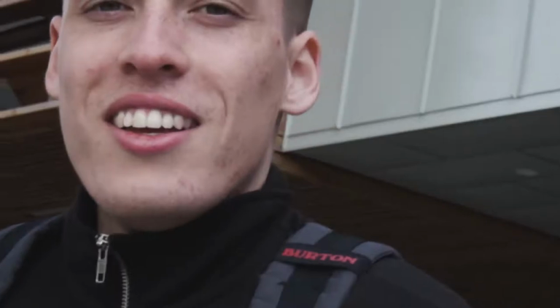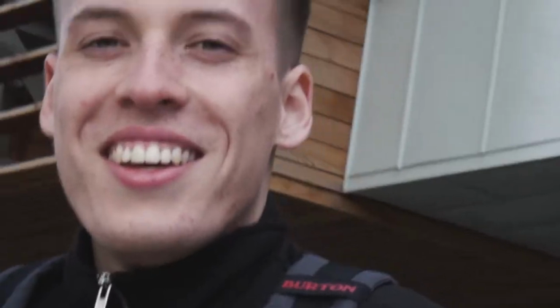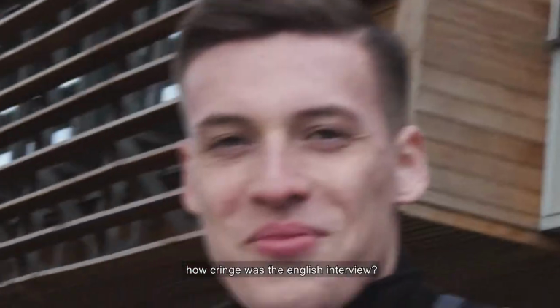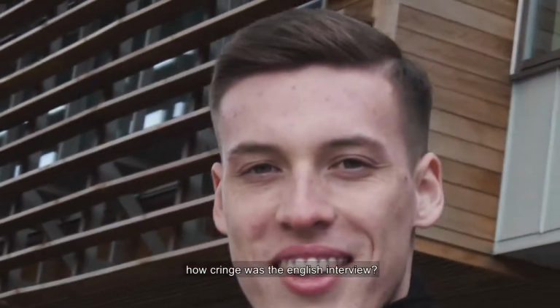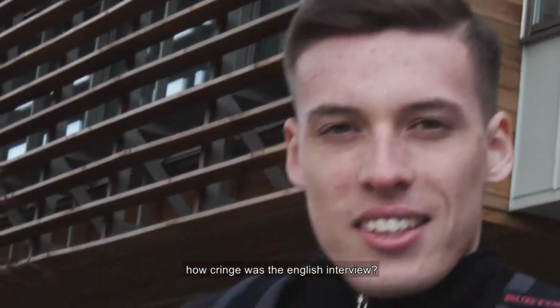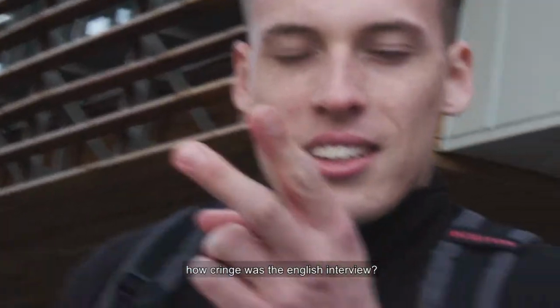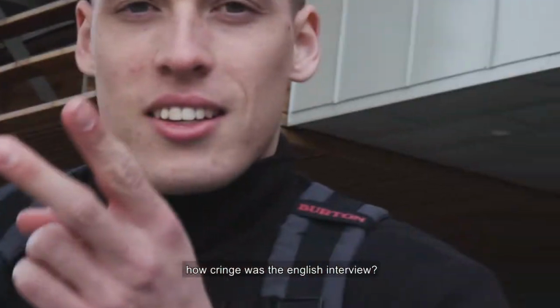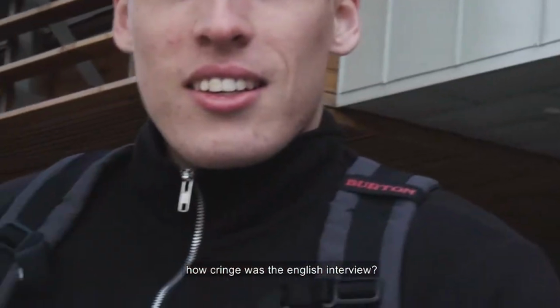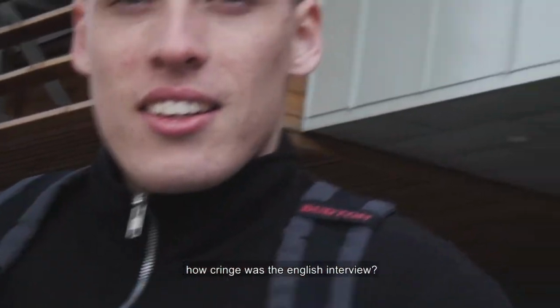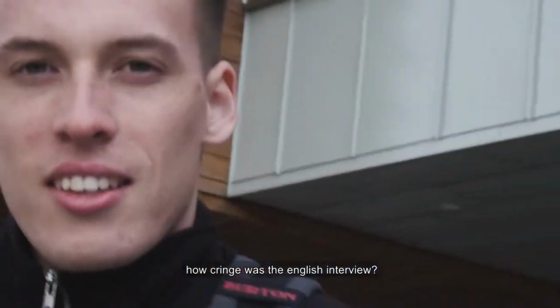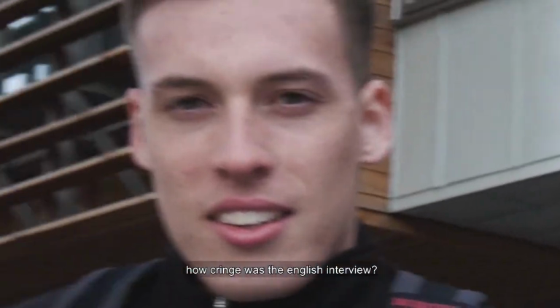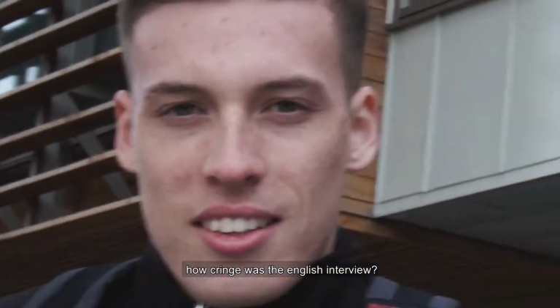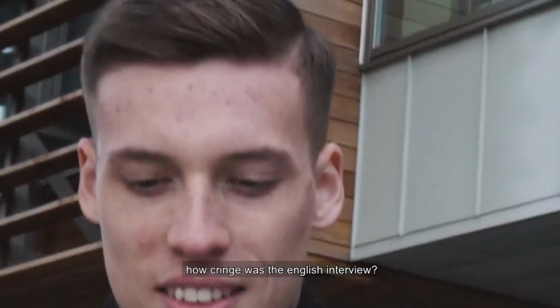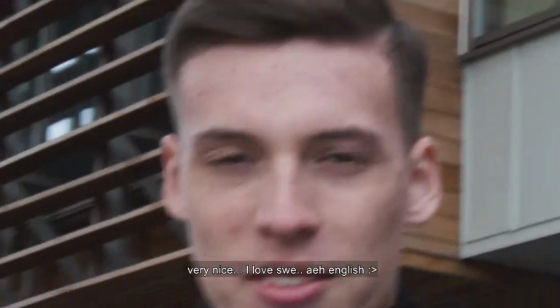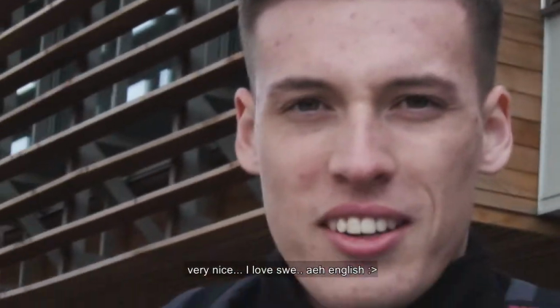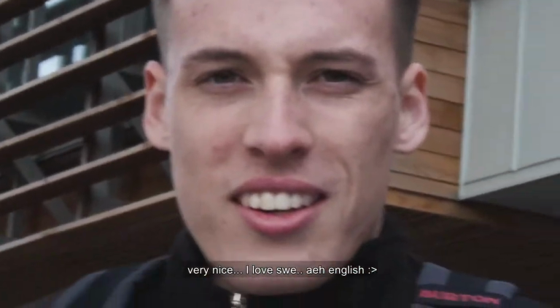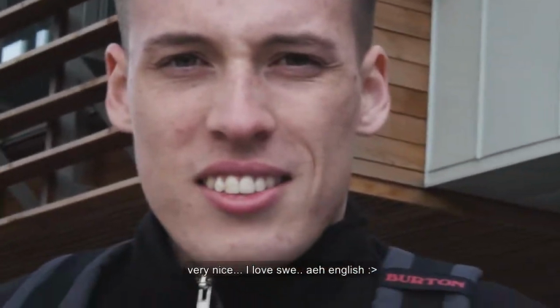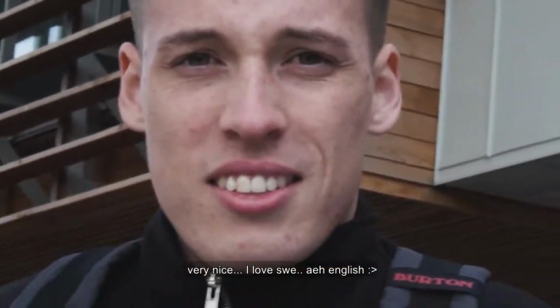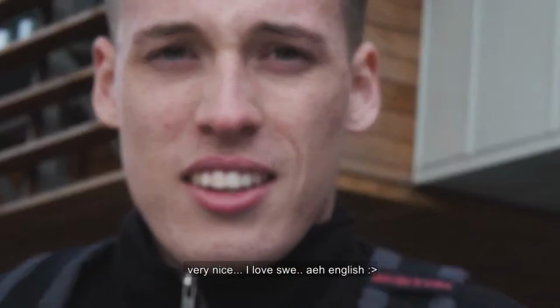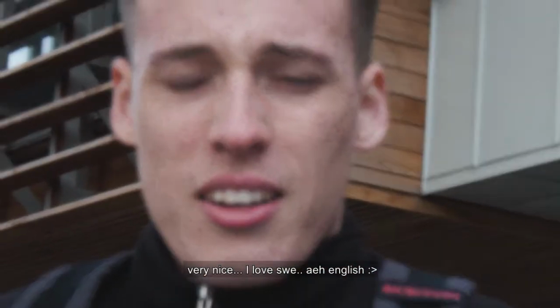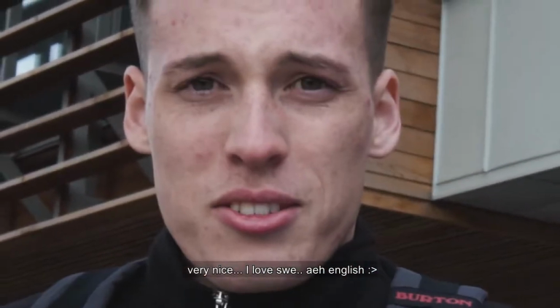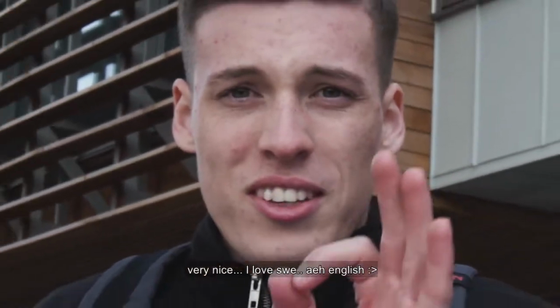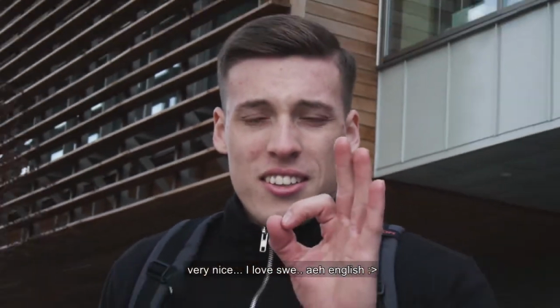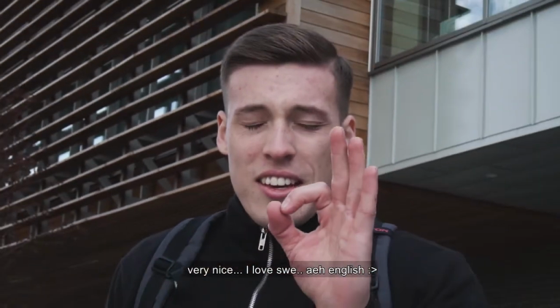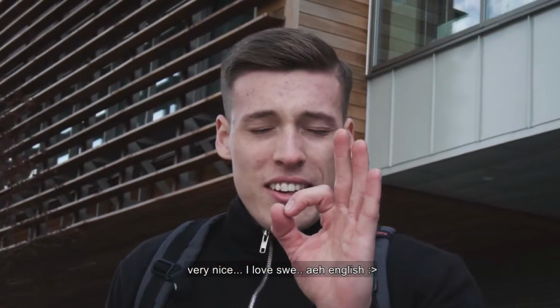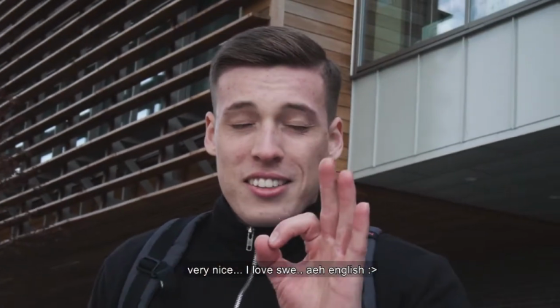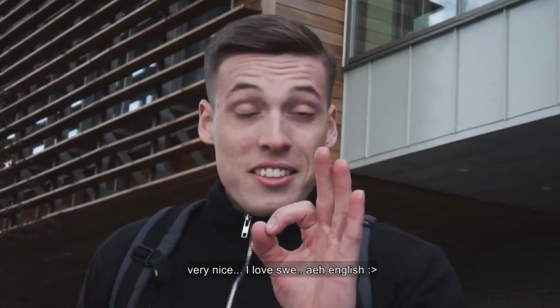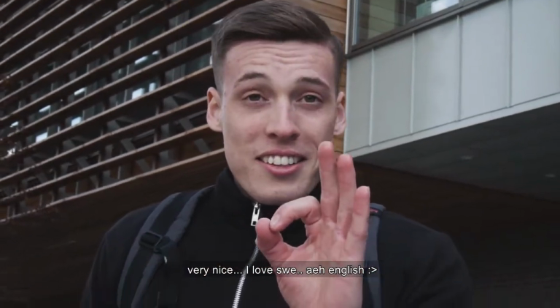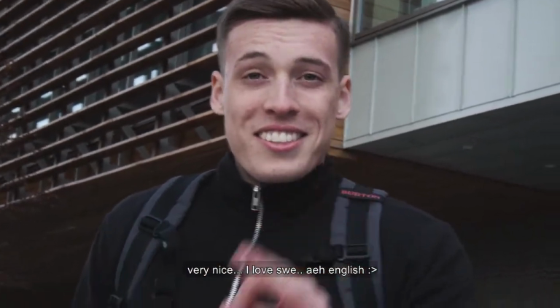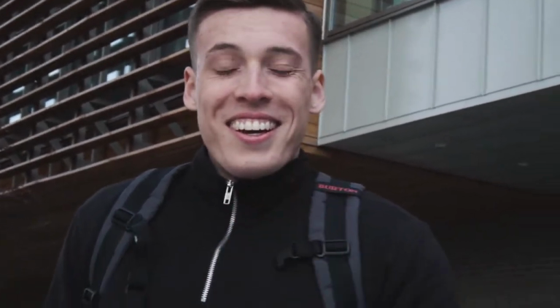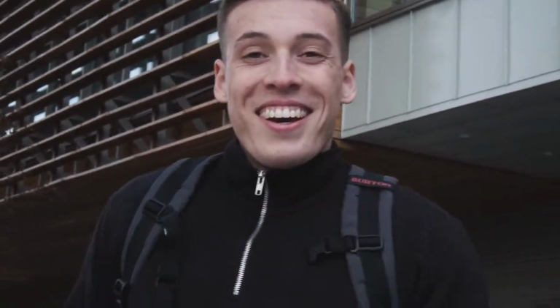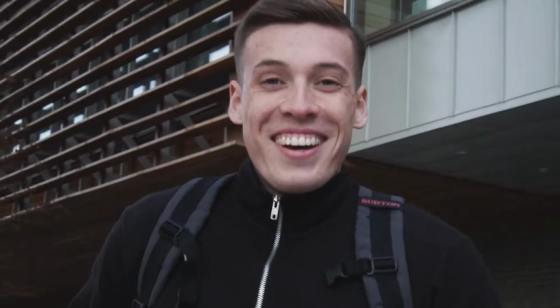How cringe was that English interview? Very nice, I love speaking English. Ha ha ha.